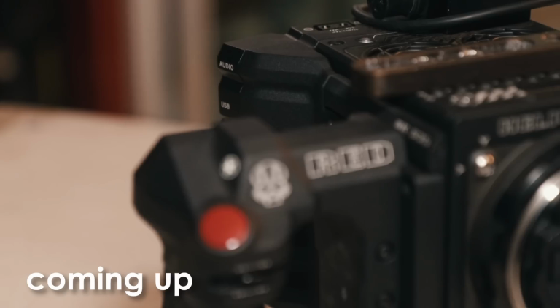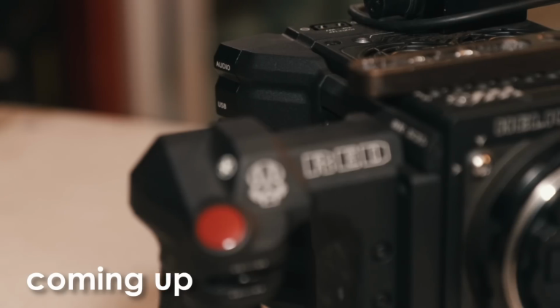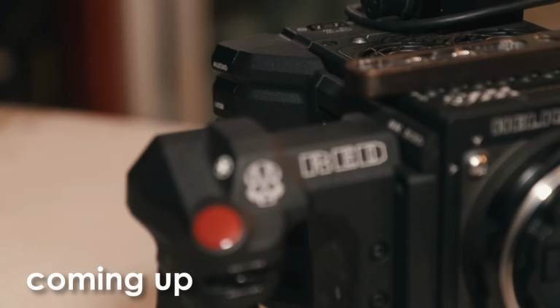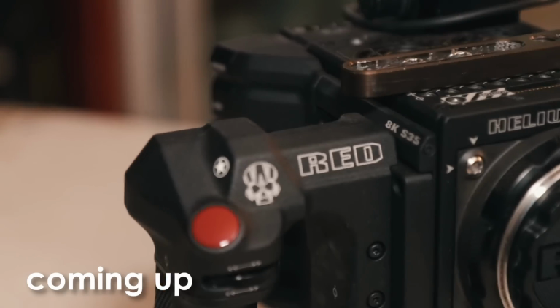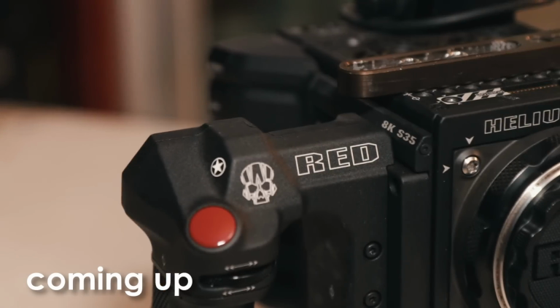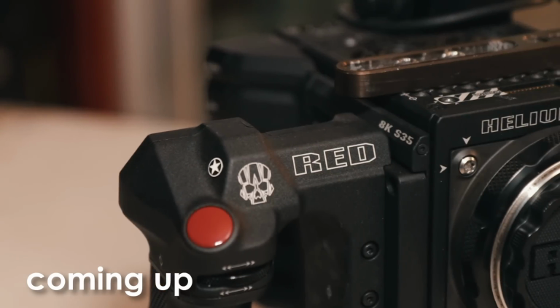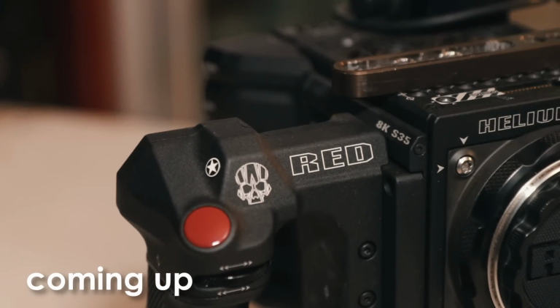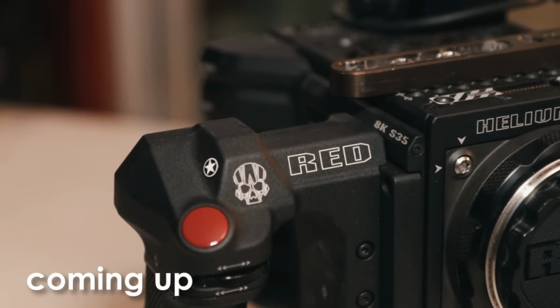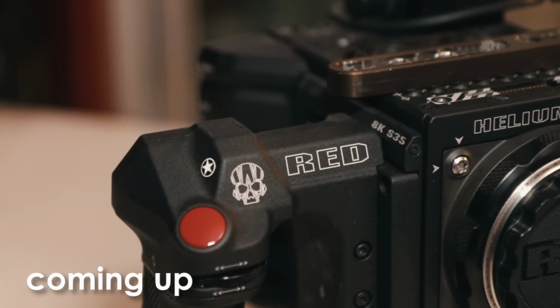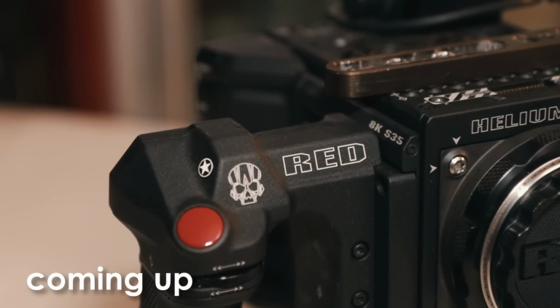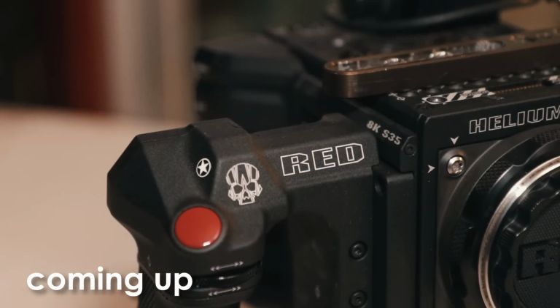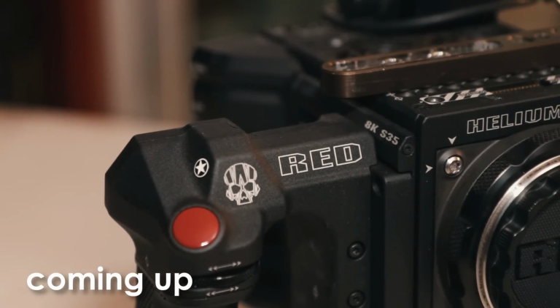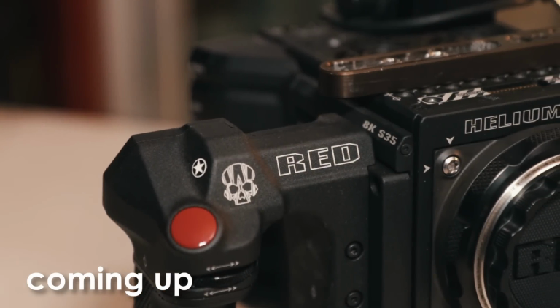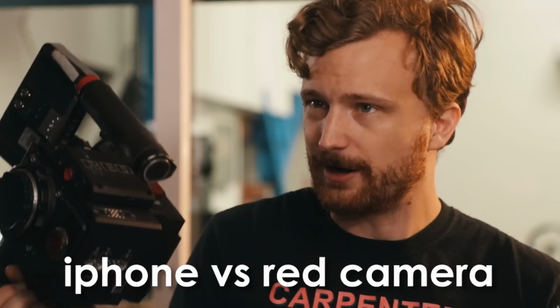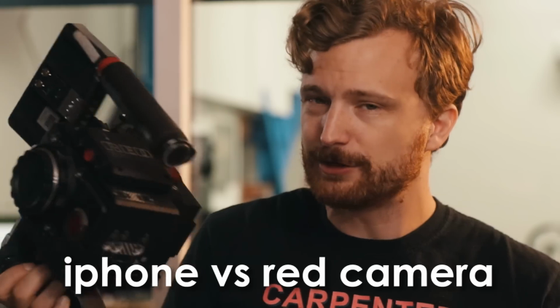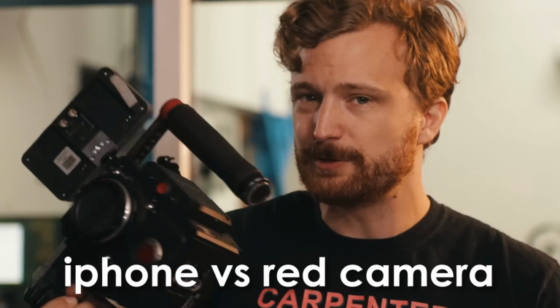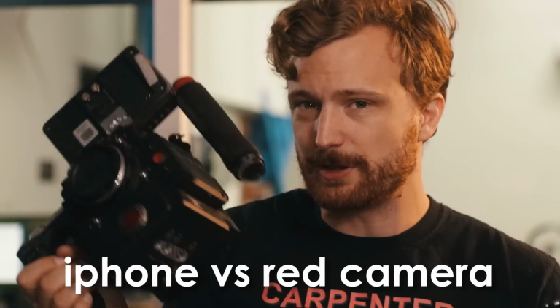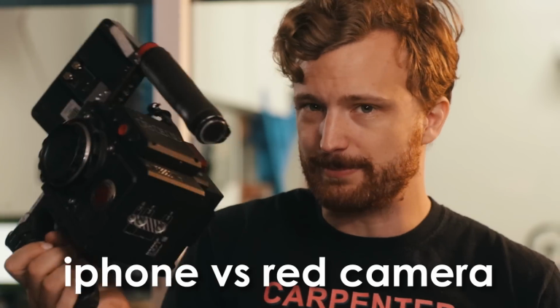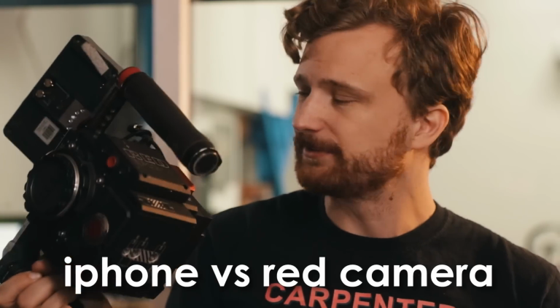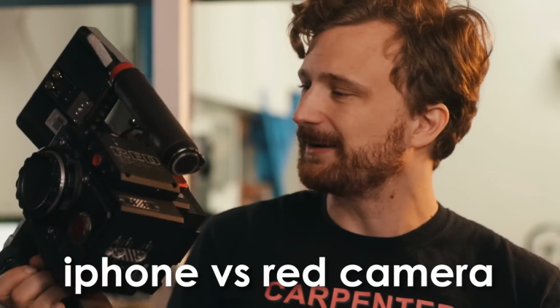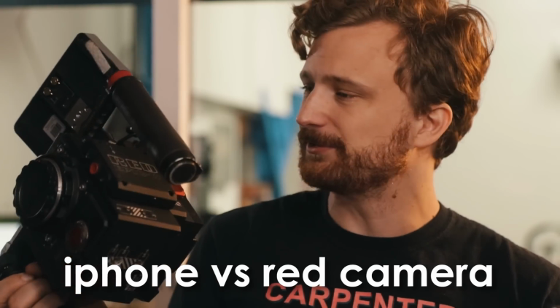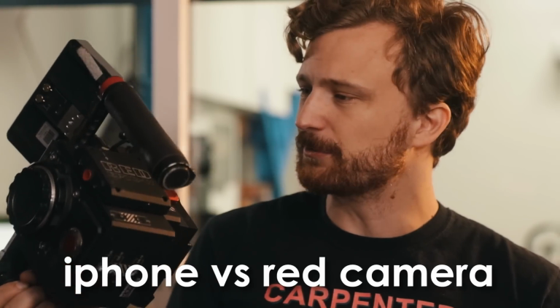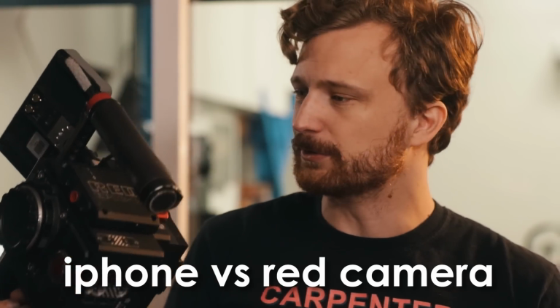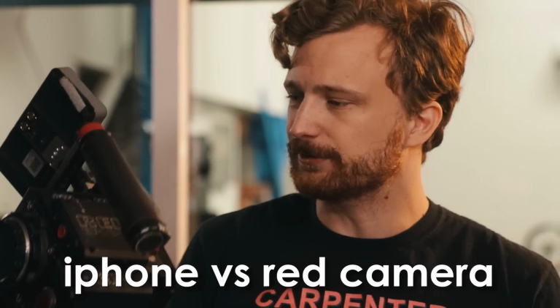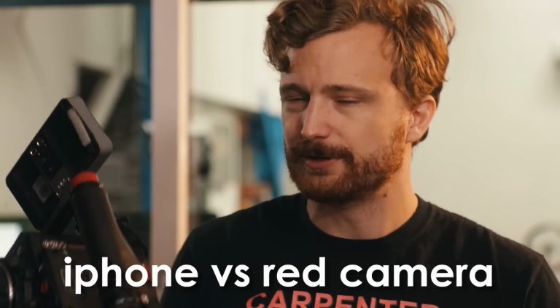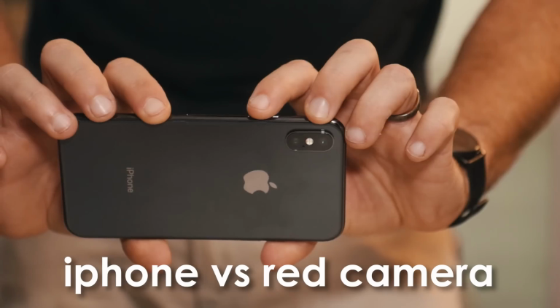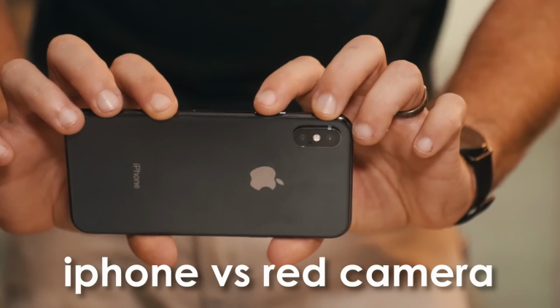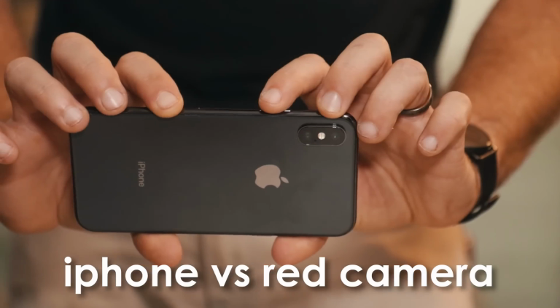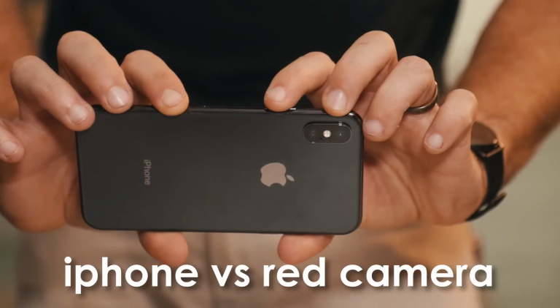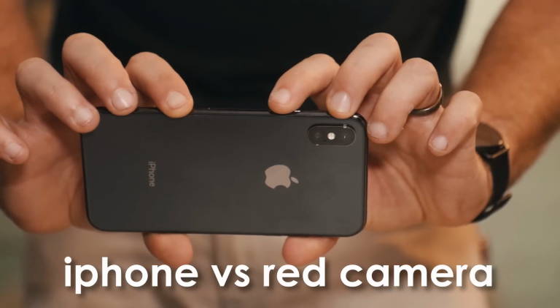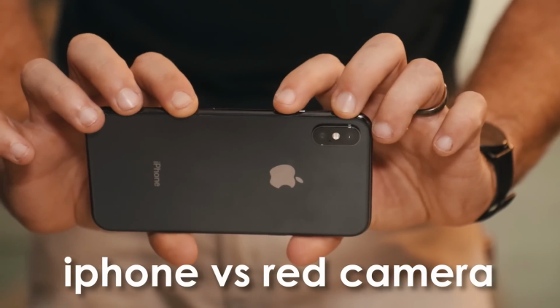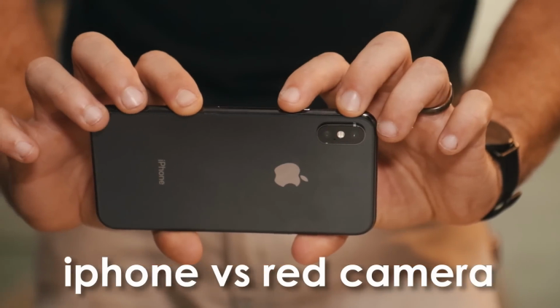How does a cinema camera that's arguably one of the best cameras in the world compare to an iPhone?